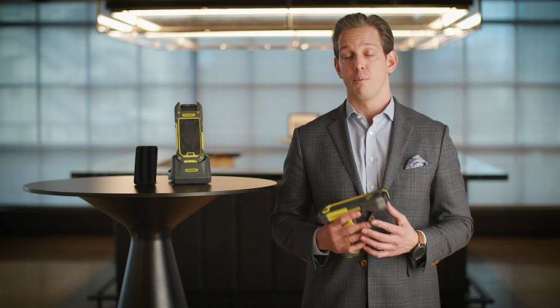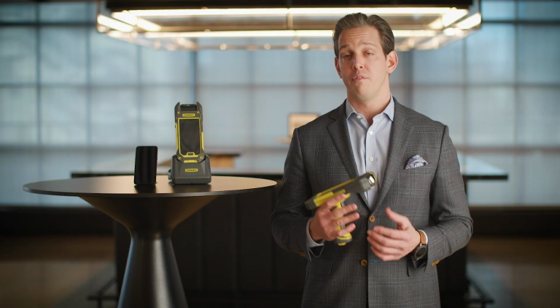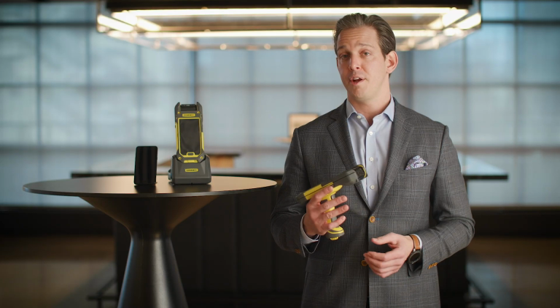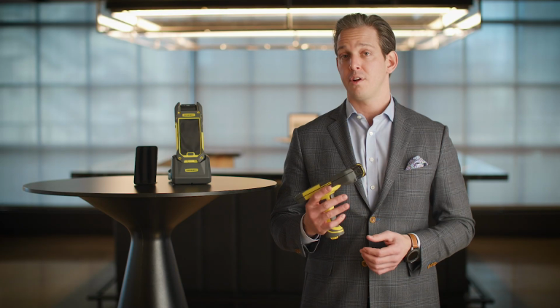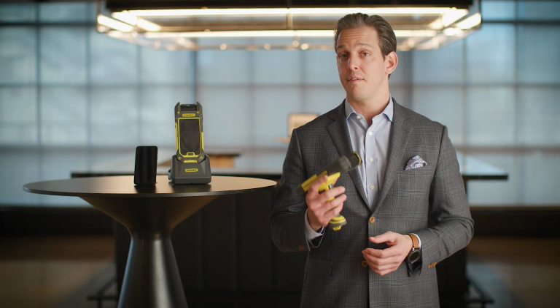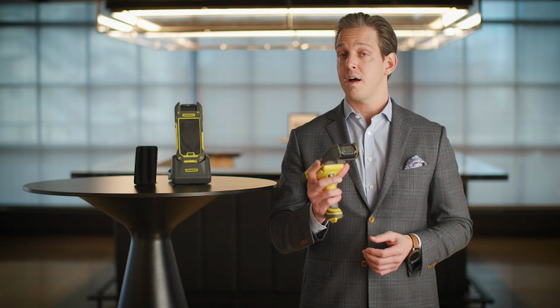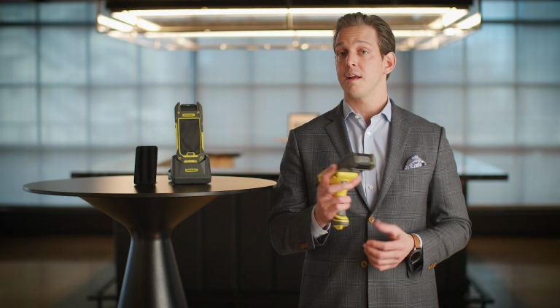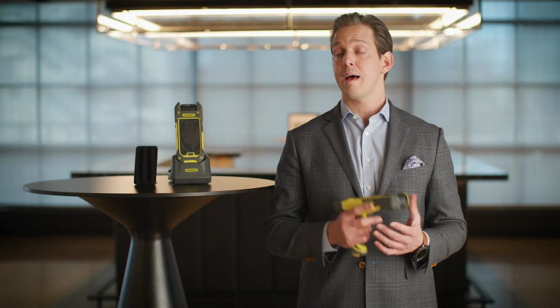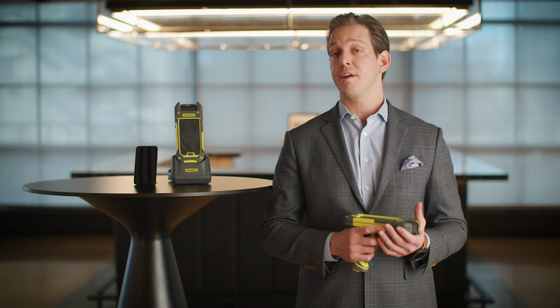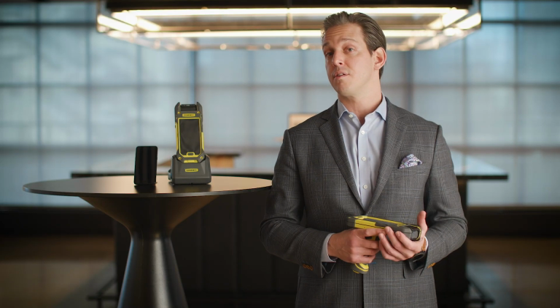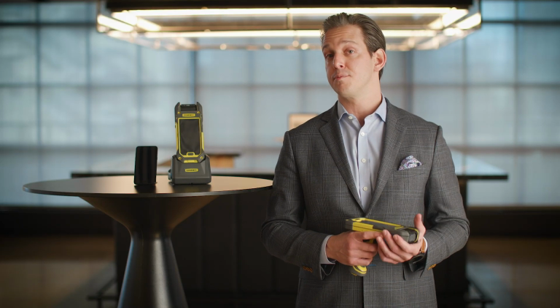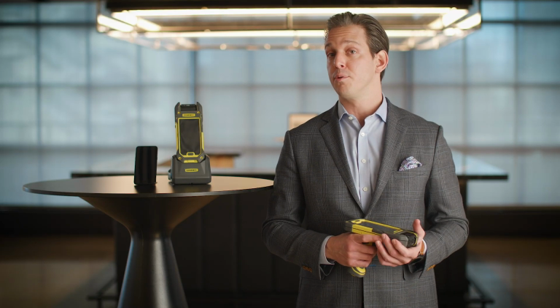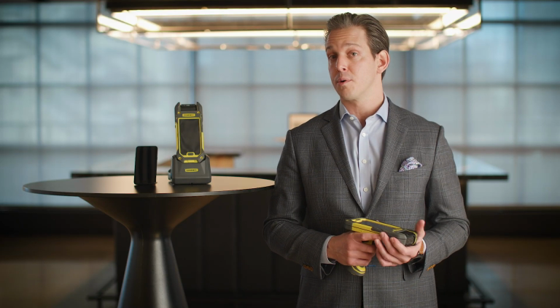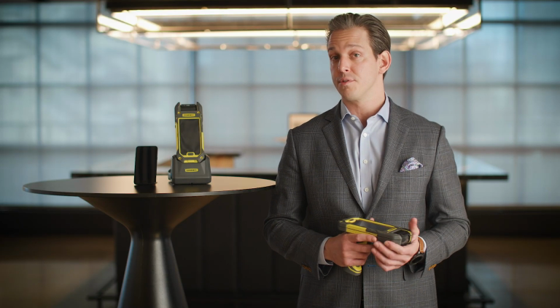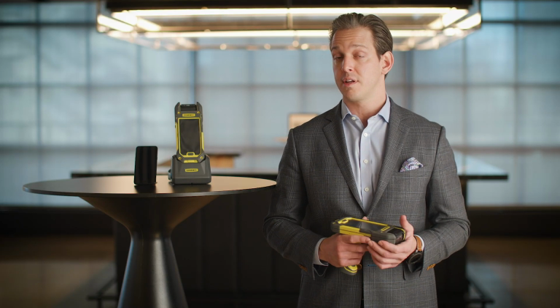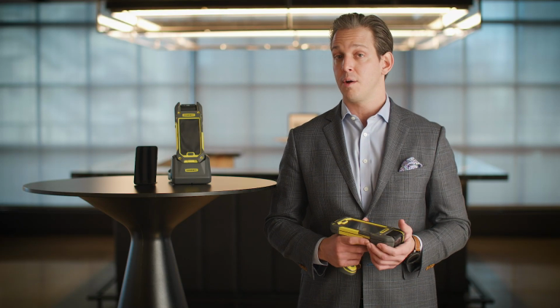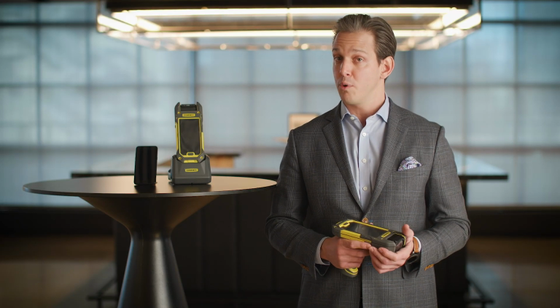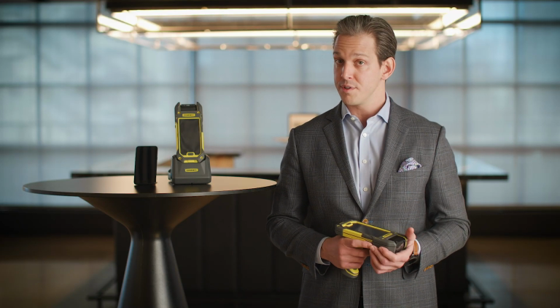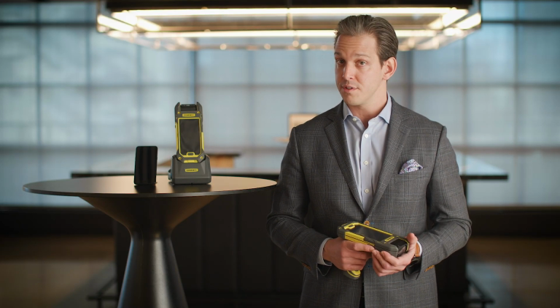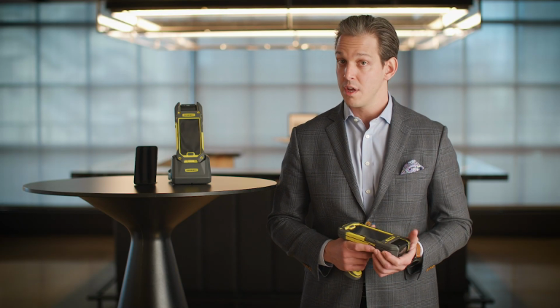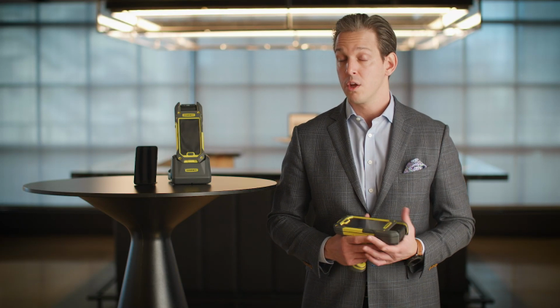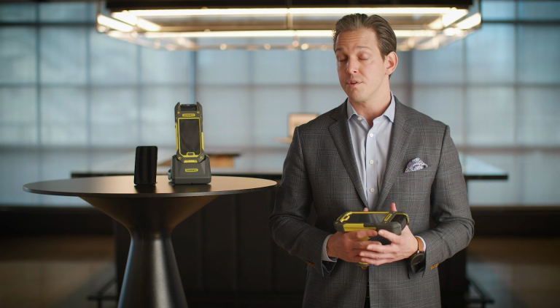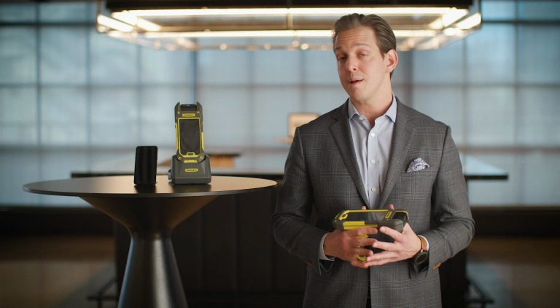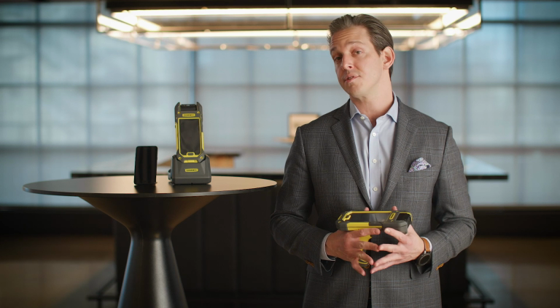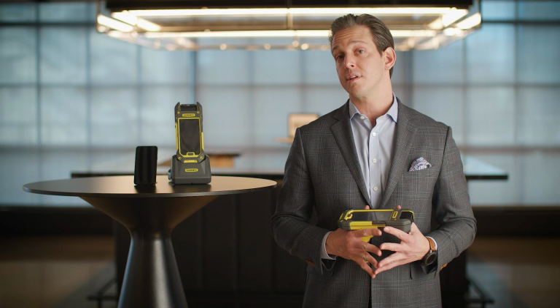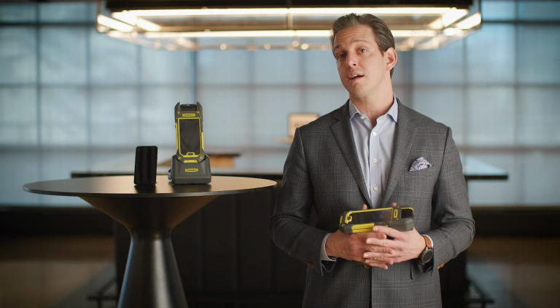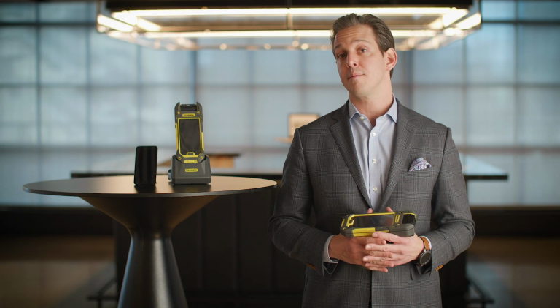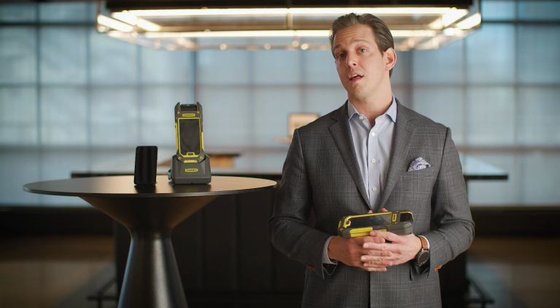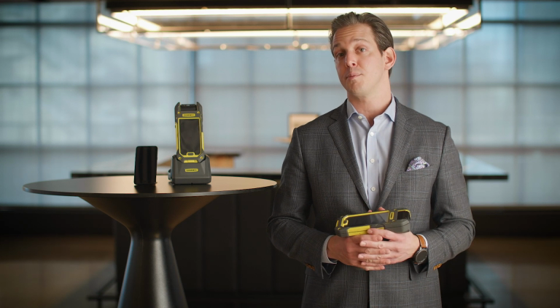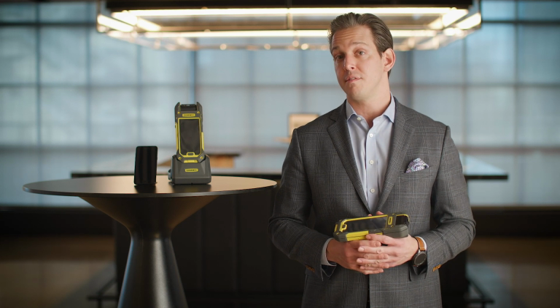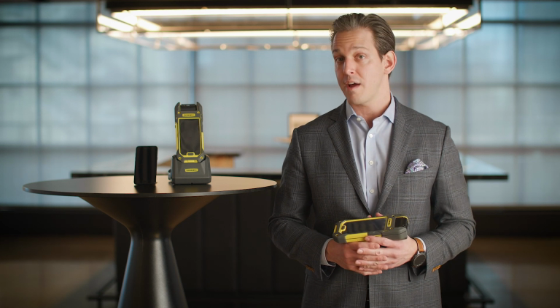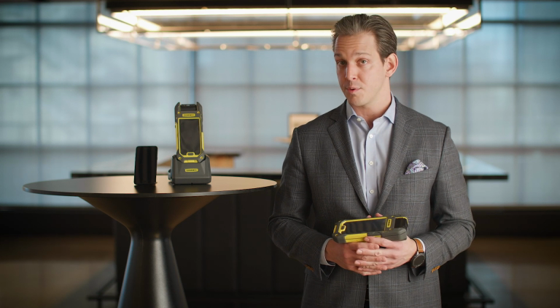For more information on how the Cognex MX series mobile terminals can help your business, go to samsung.com/manufacturing.